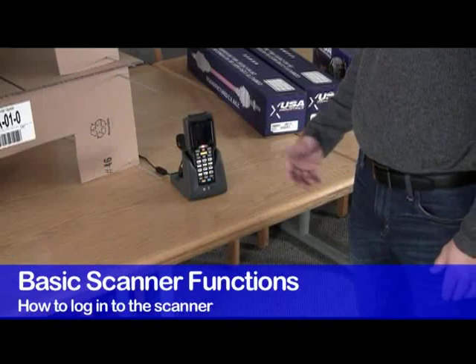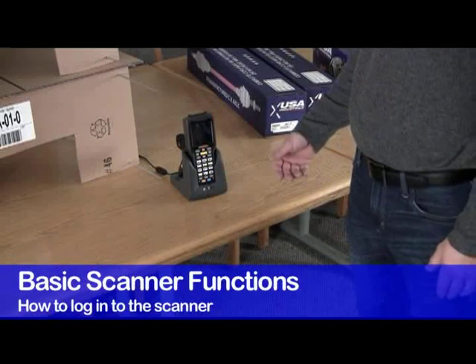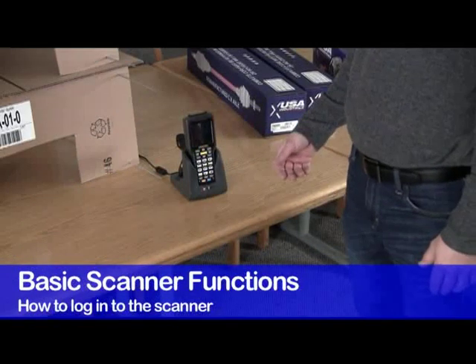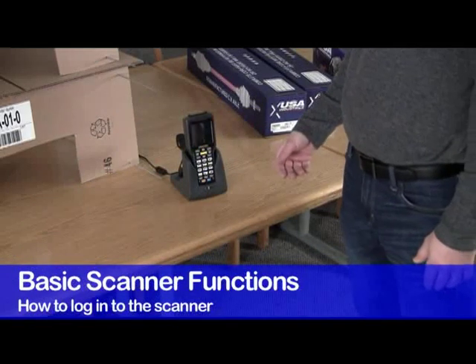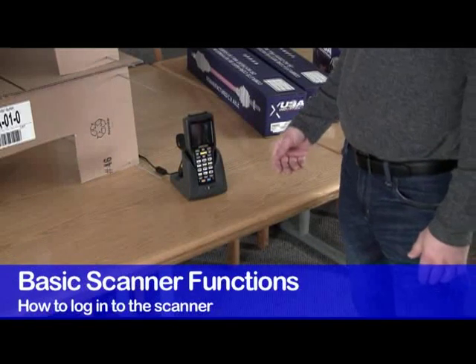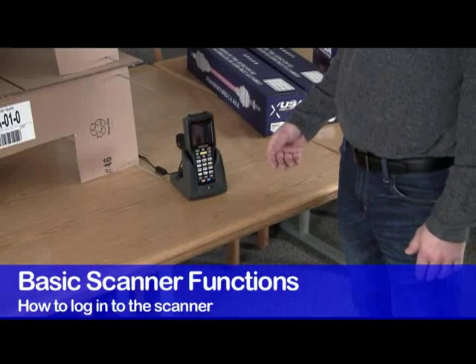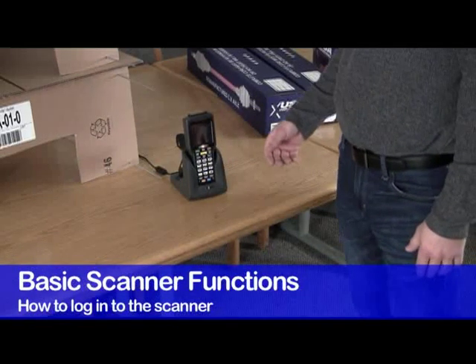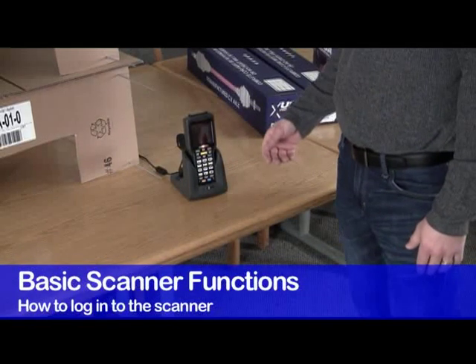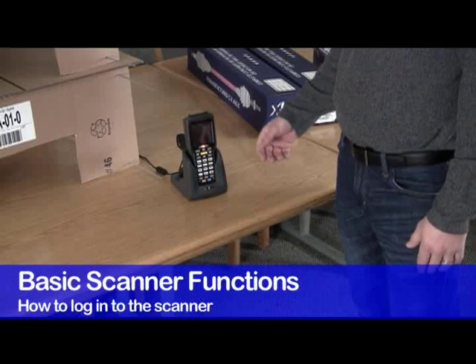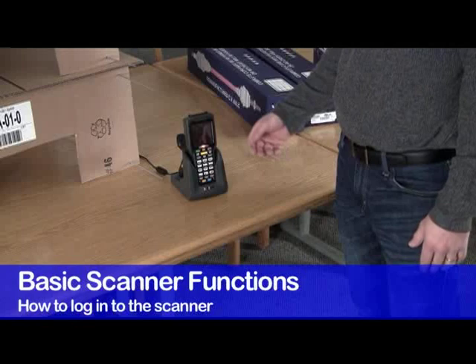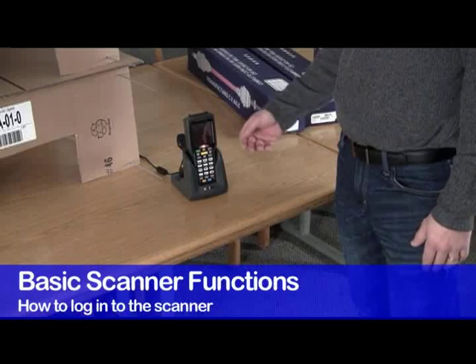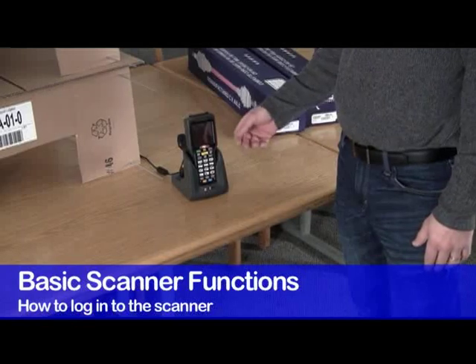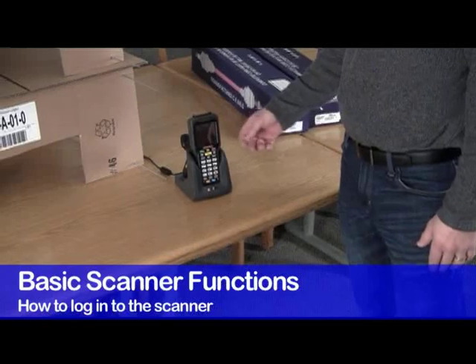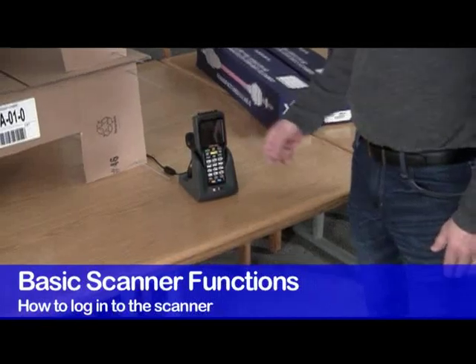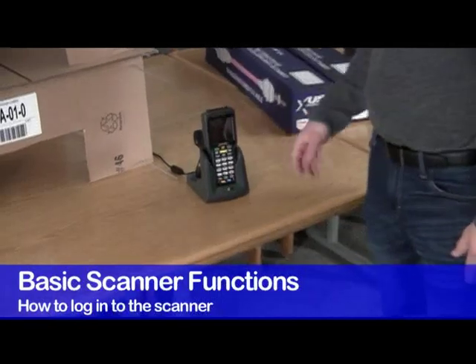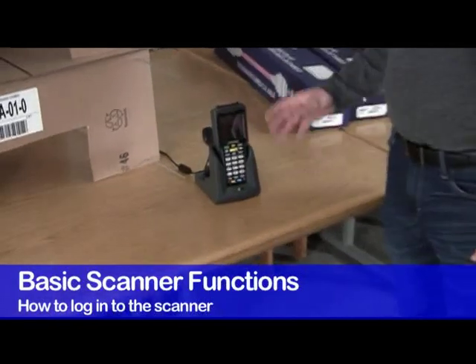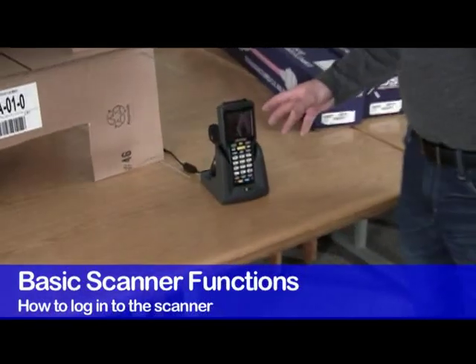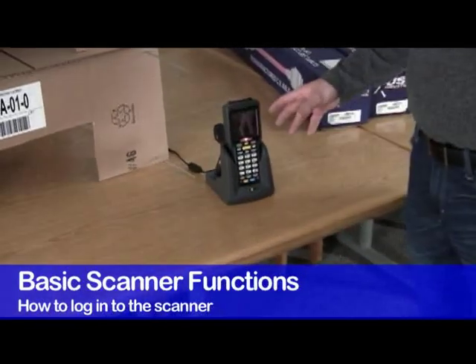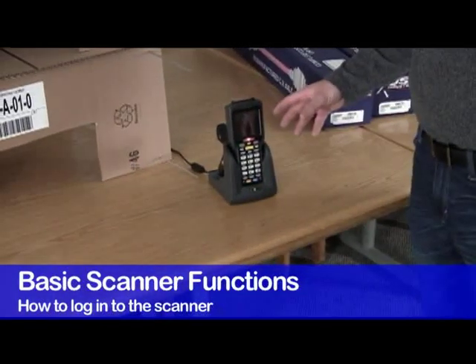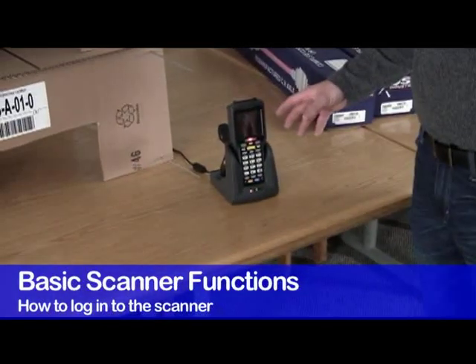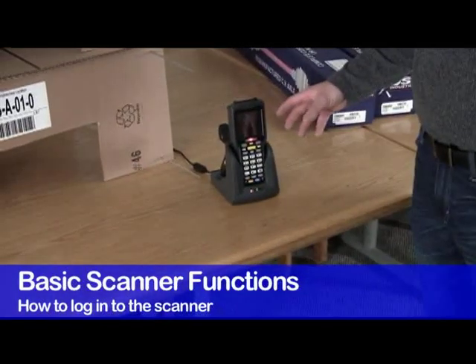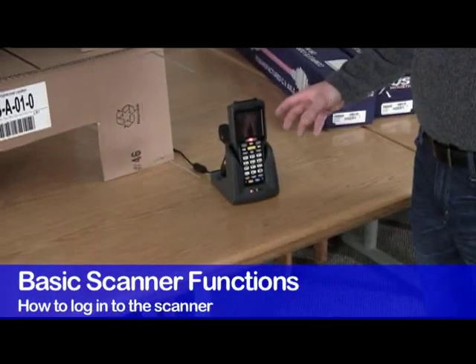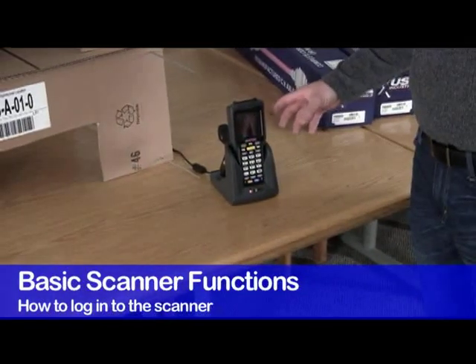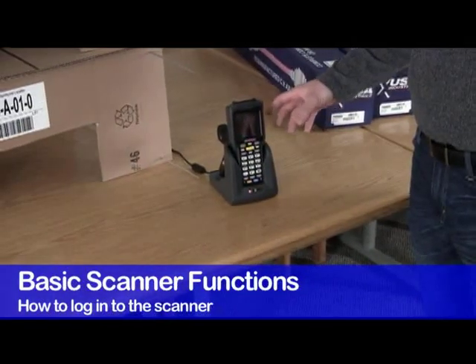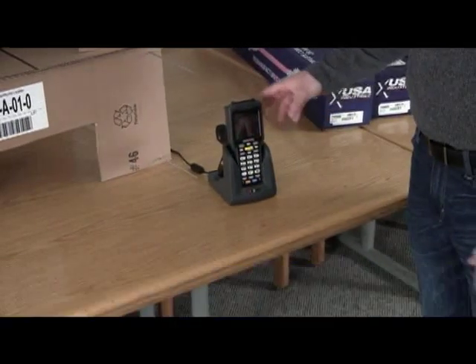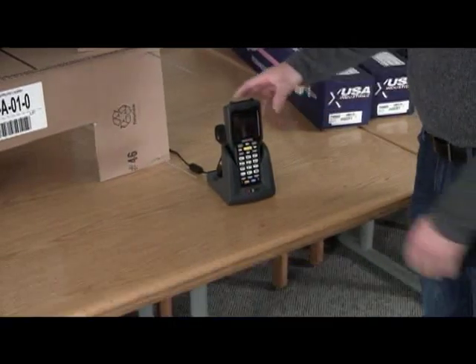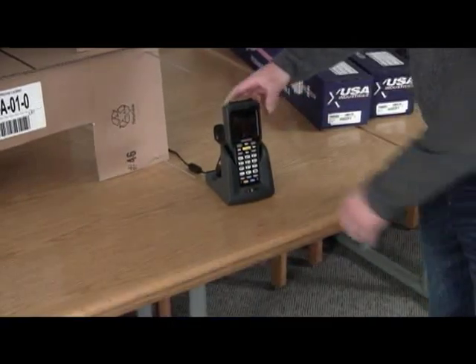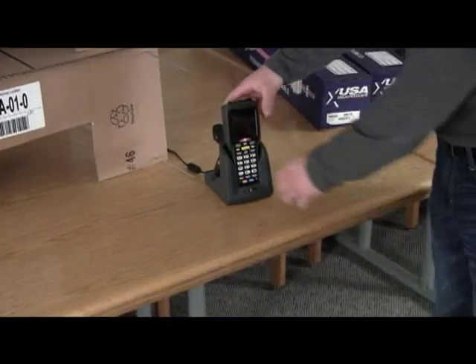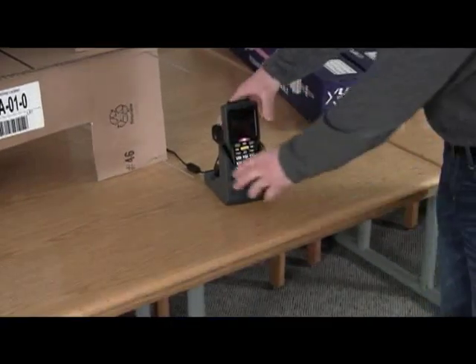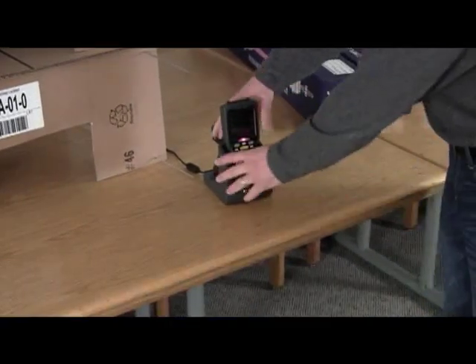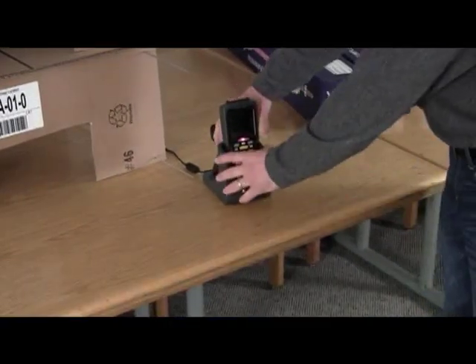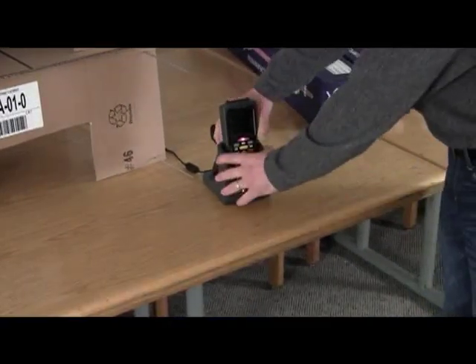Now we're going to go through some basic functions on using the gun. When you're going to get ready to use your gun, you're going to pull it out of your cradle.